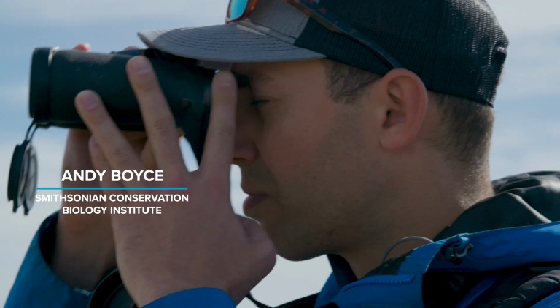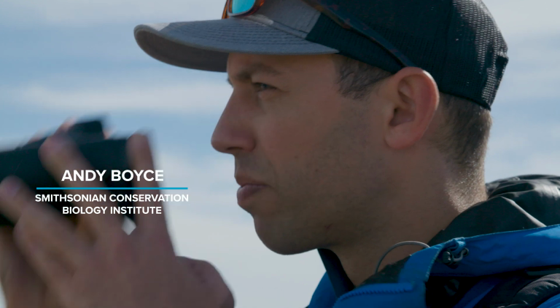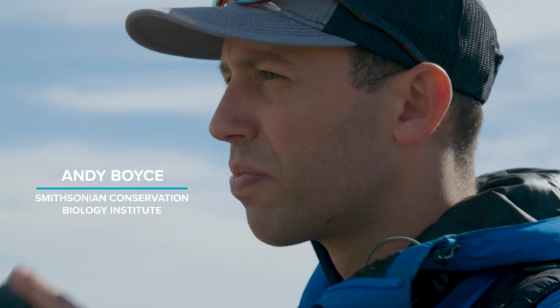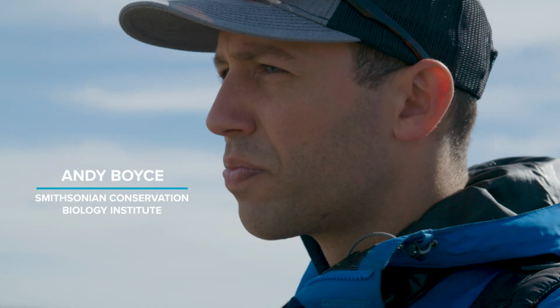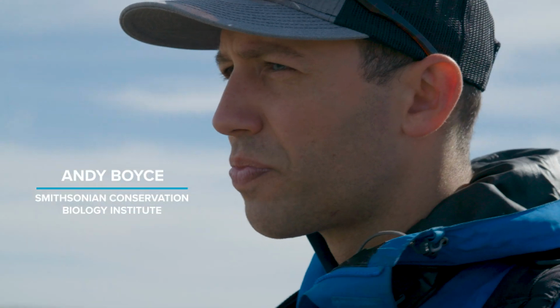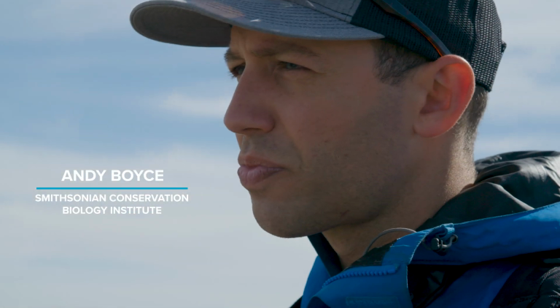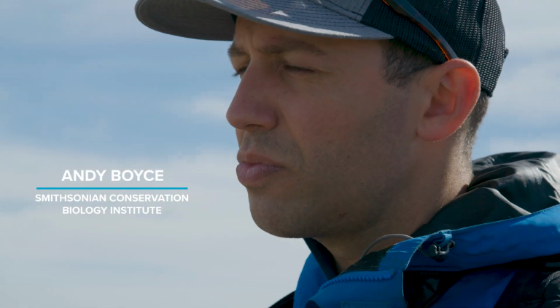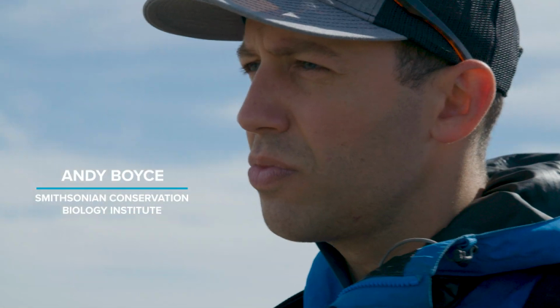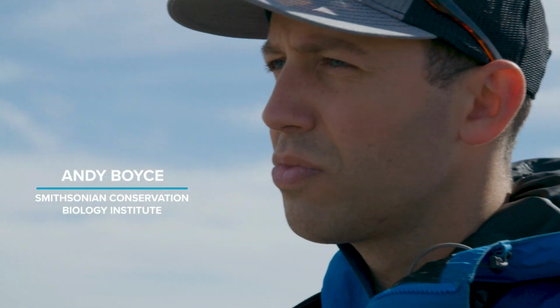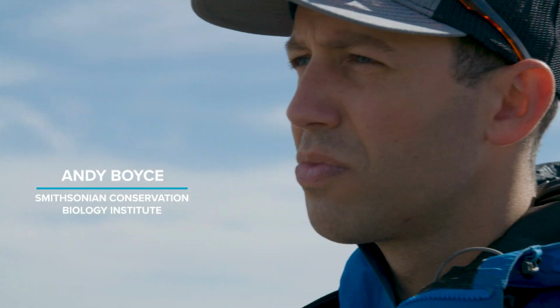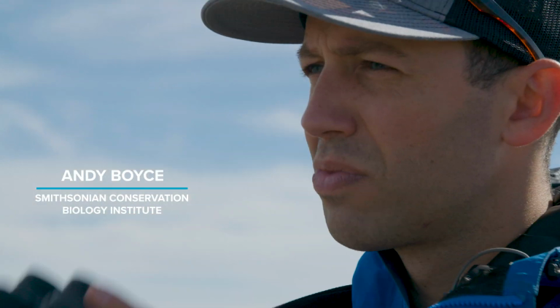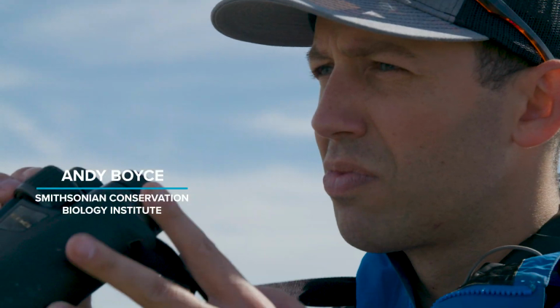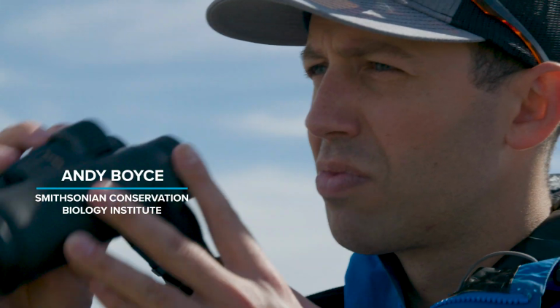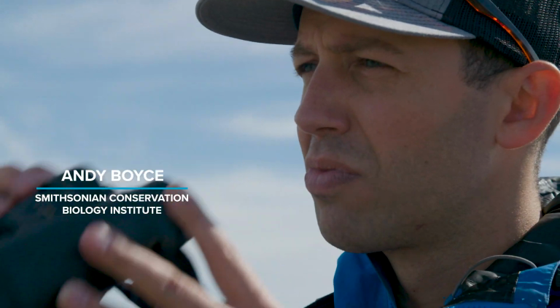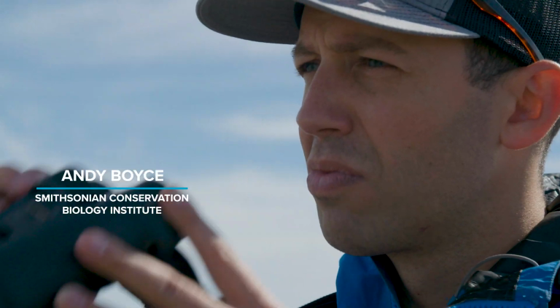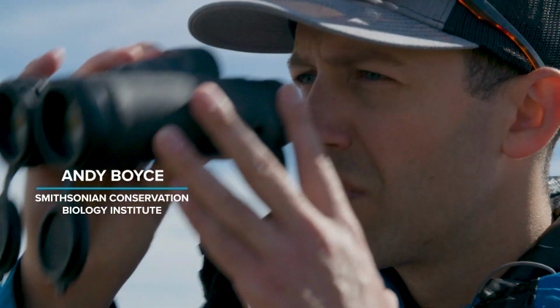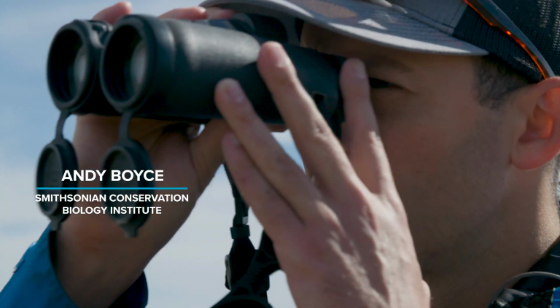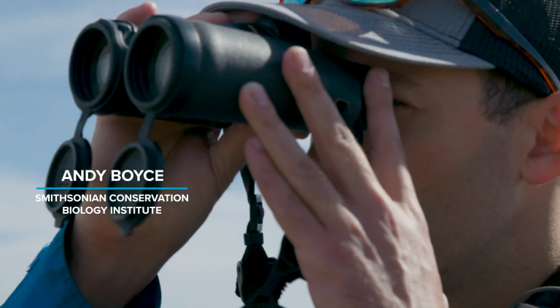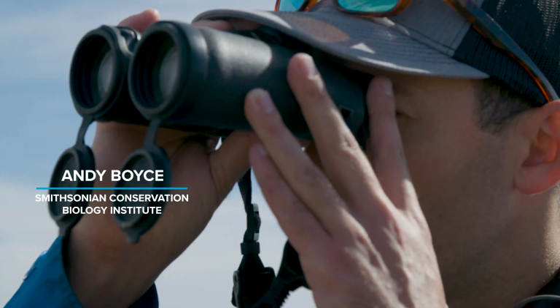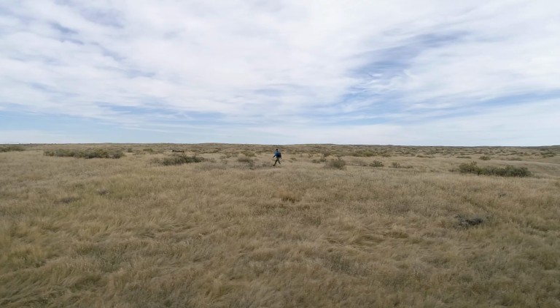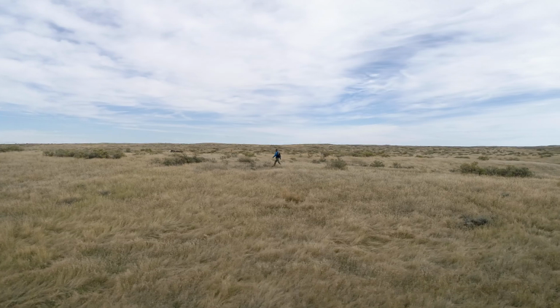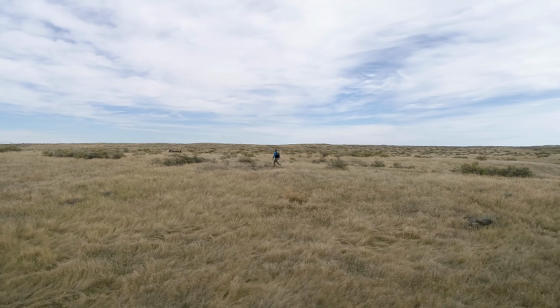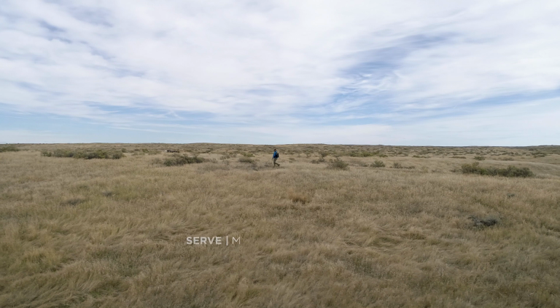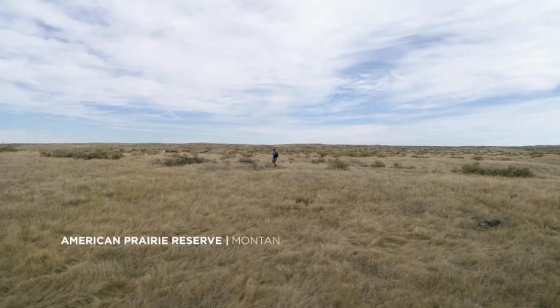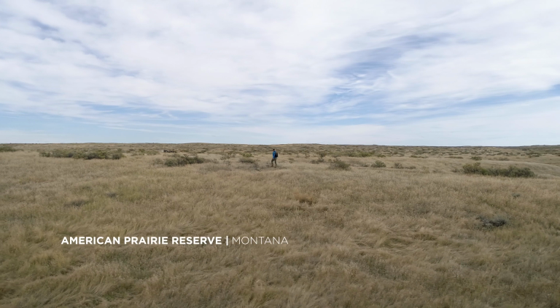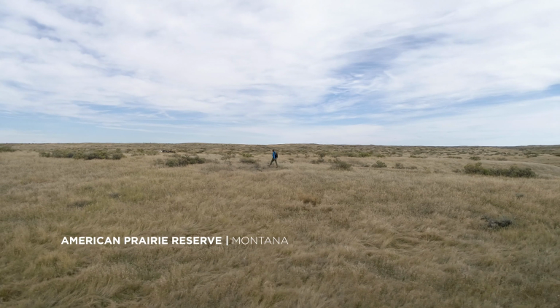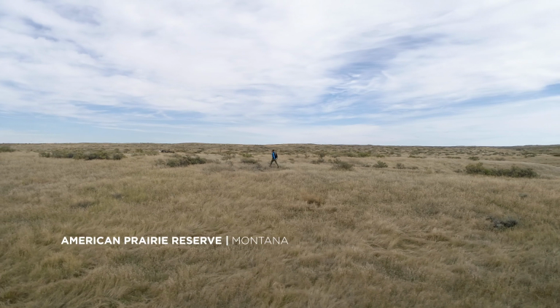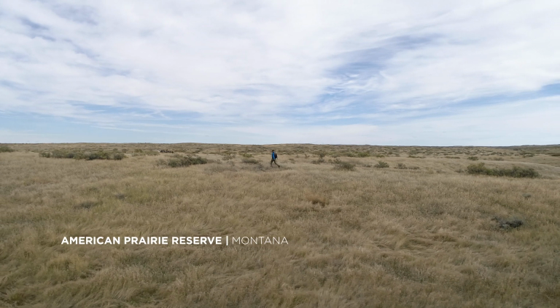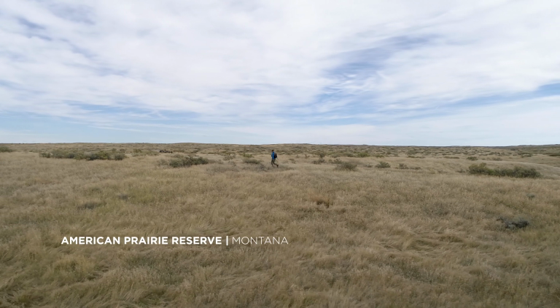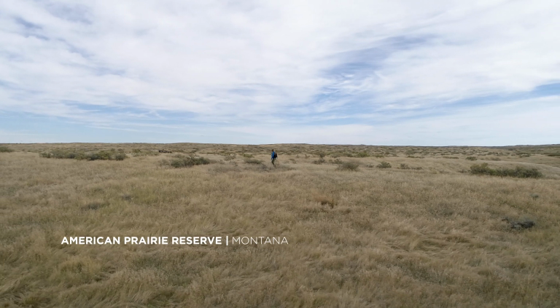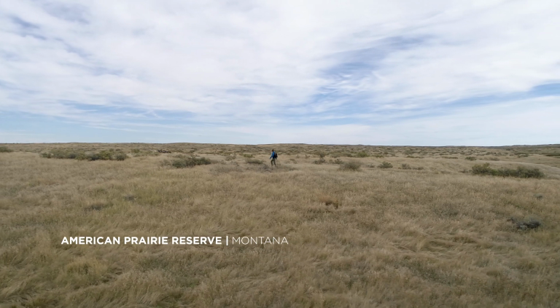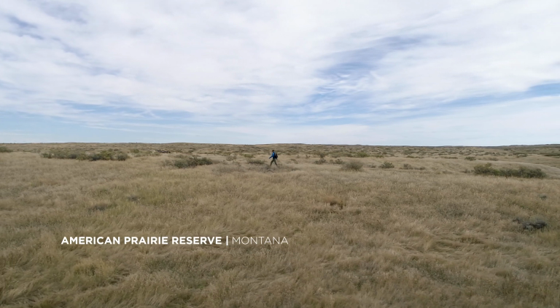My name is Andy Boyce. I'm a research ecologist at Smithsonian Conservation Biology Institute. We're out here in the American Prairie Reserve putting GPS tags on long-billed curlews.